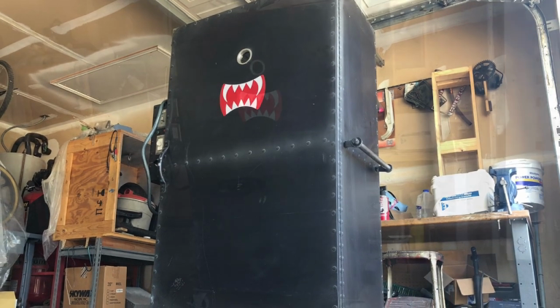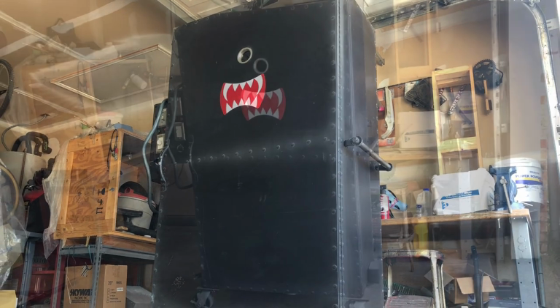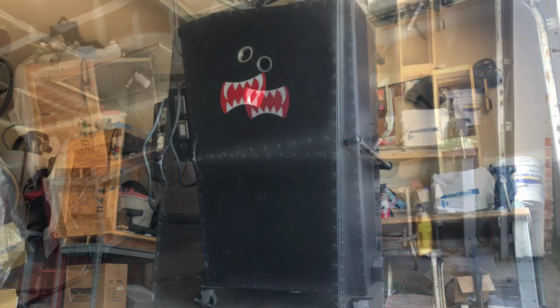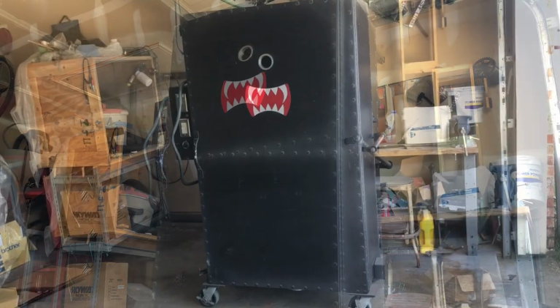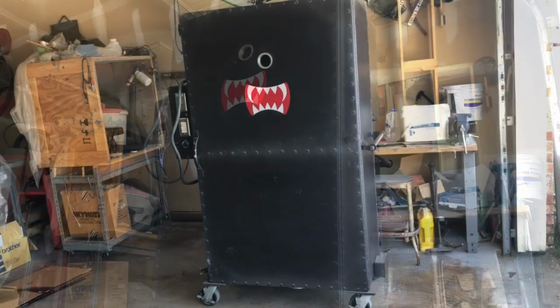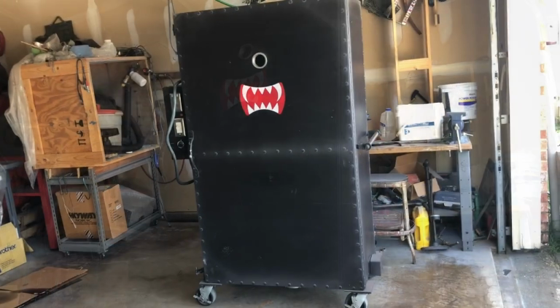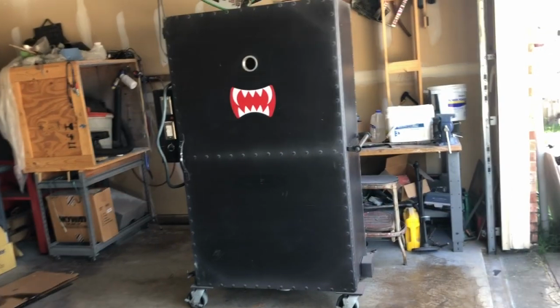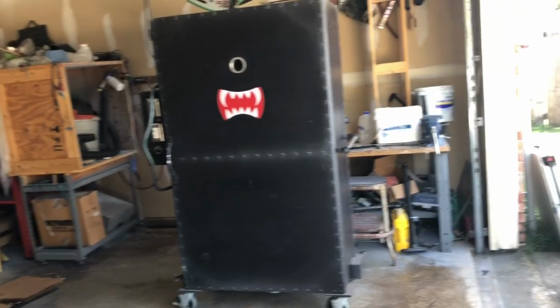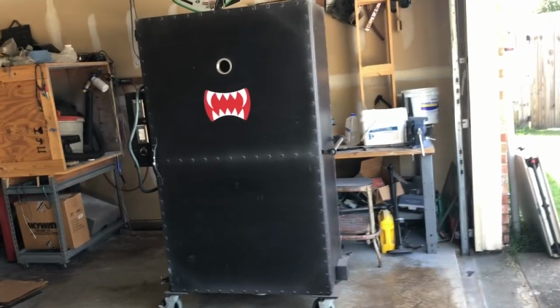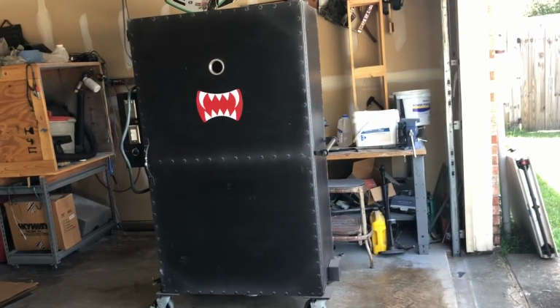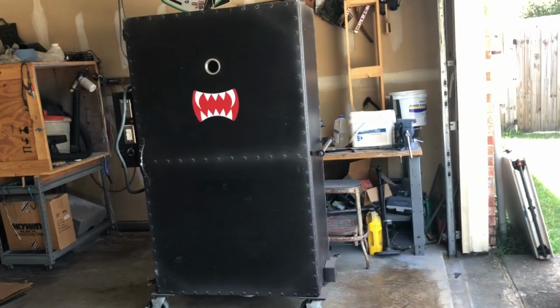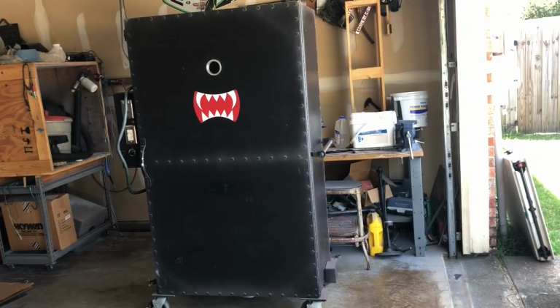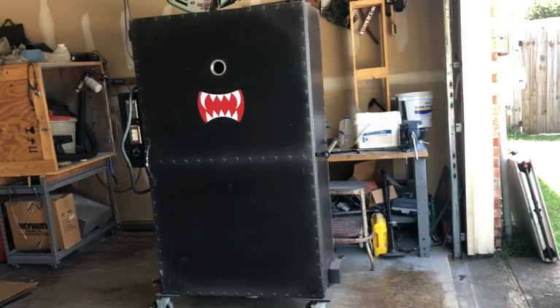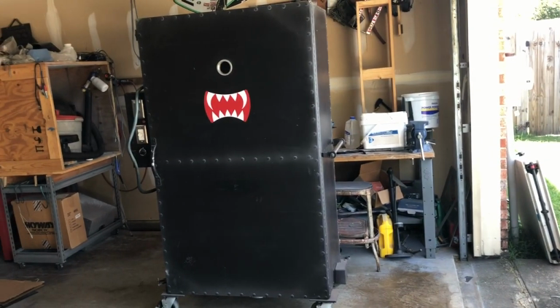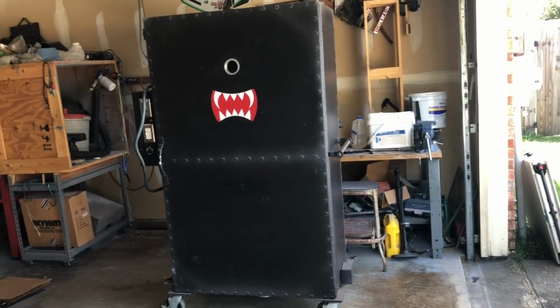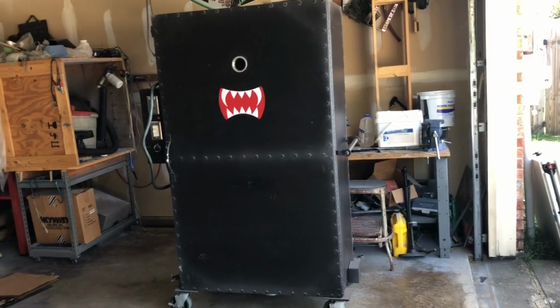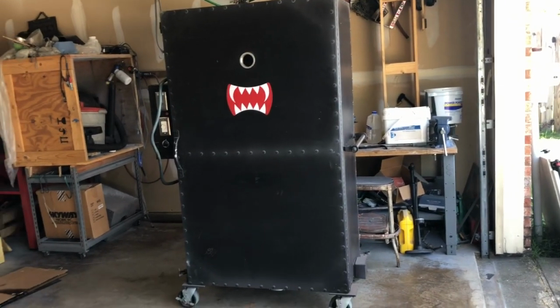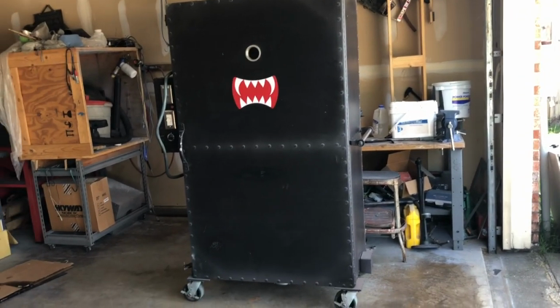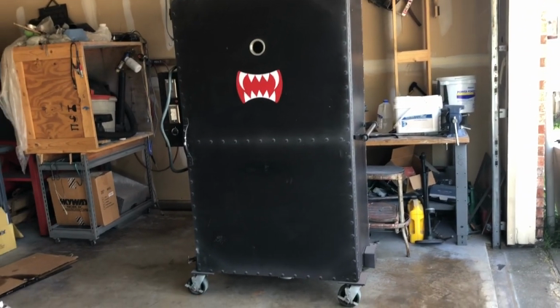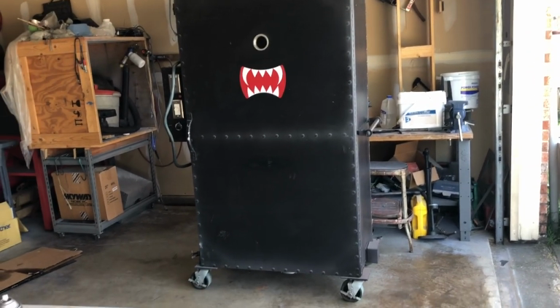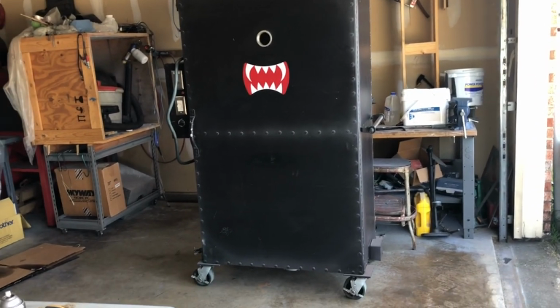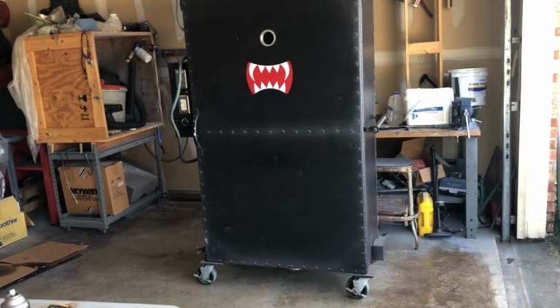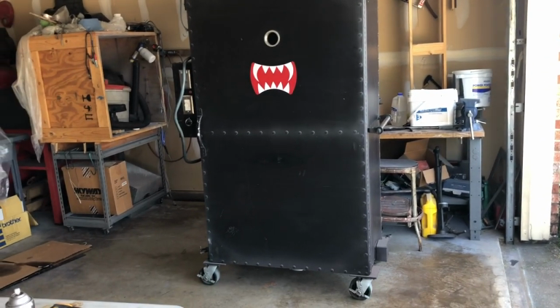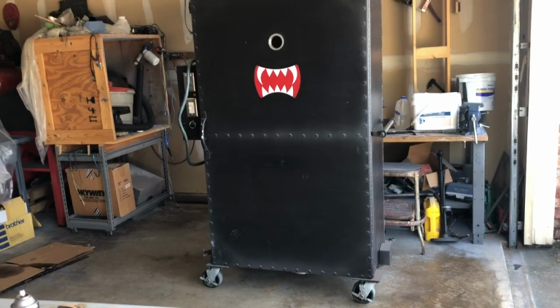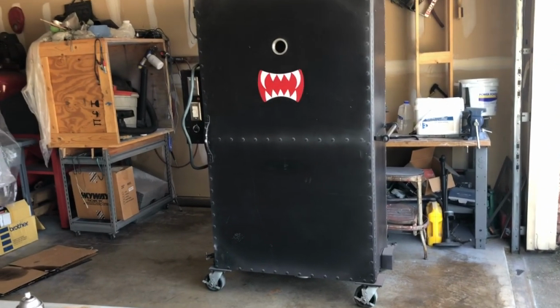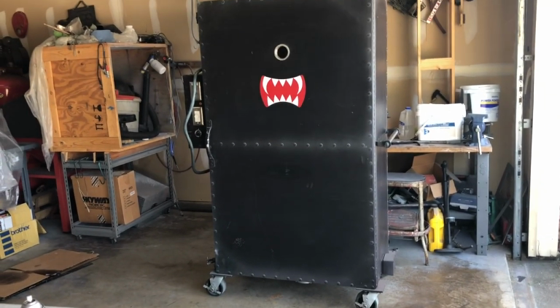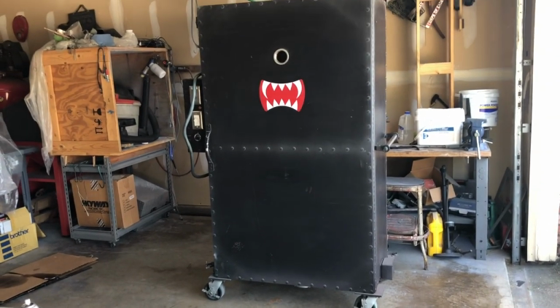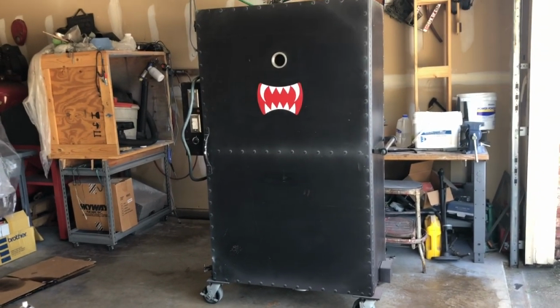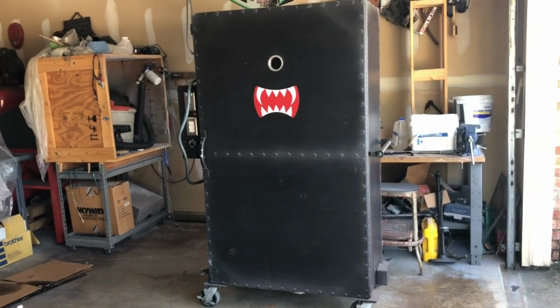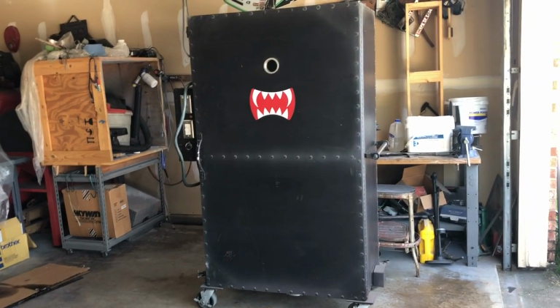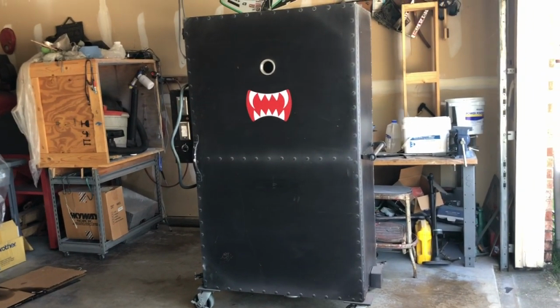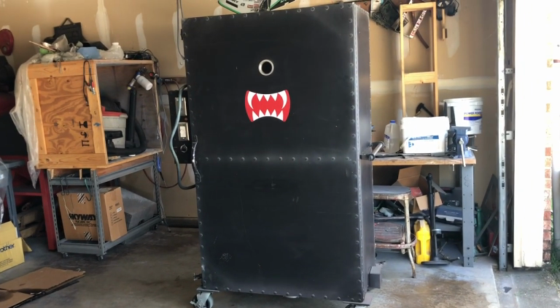What's up YouTubers? I've been getting a lot of questions about my oven, so I thought I'd make a short video about it.